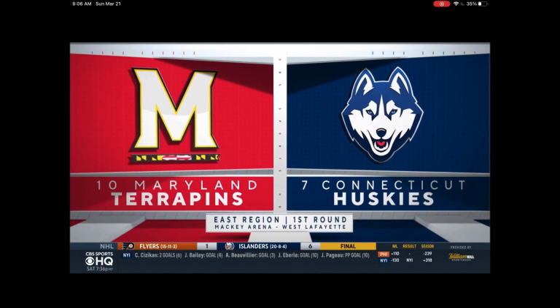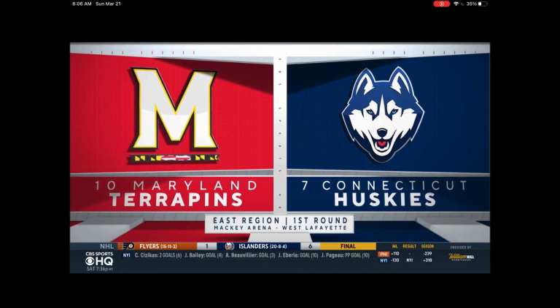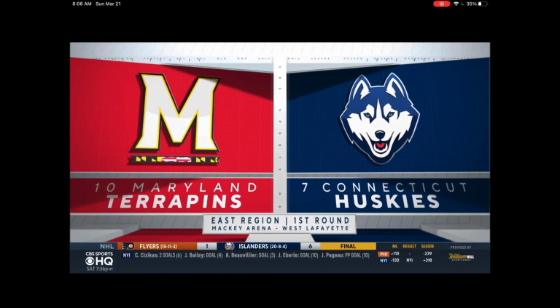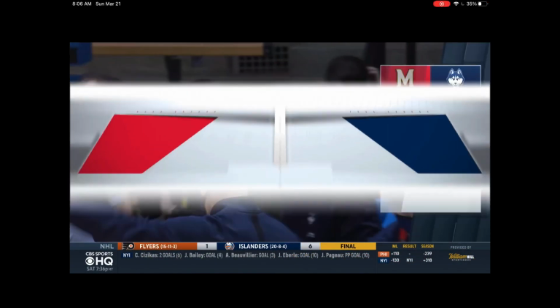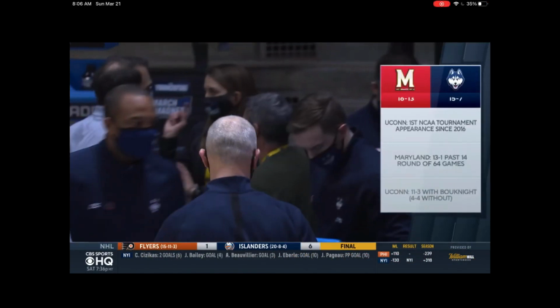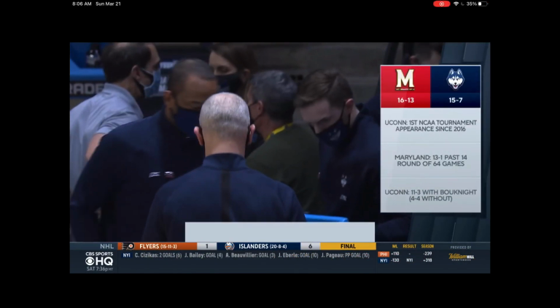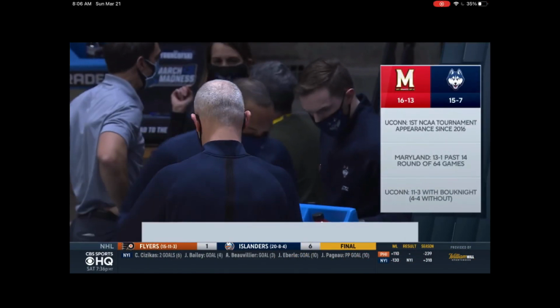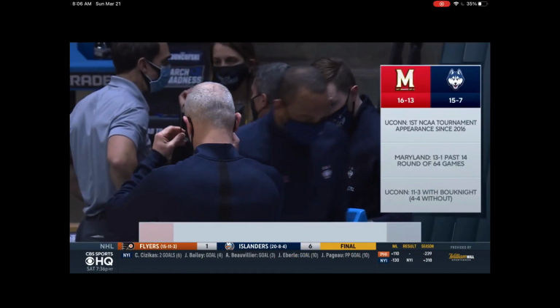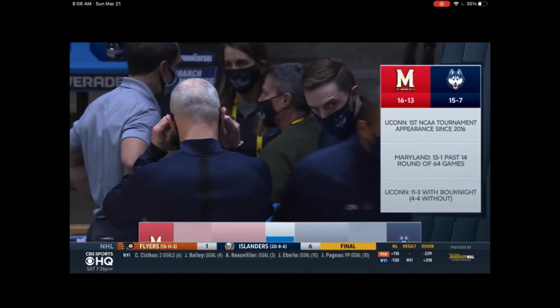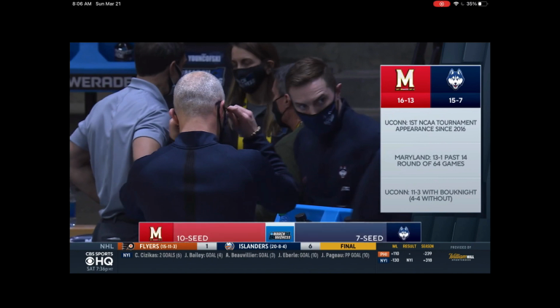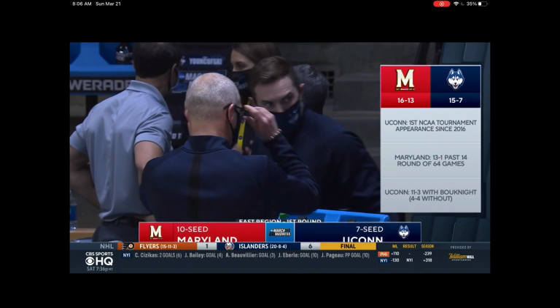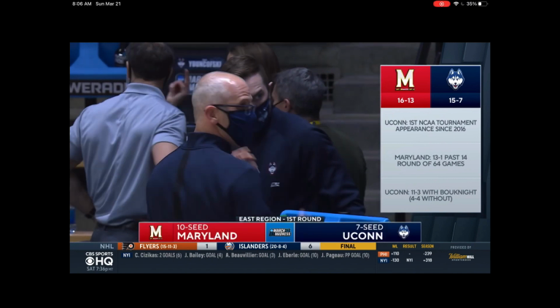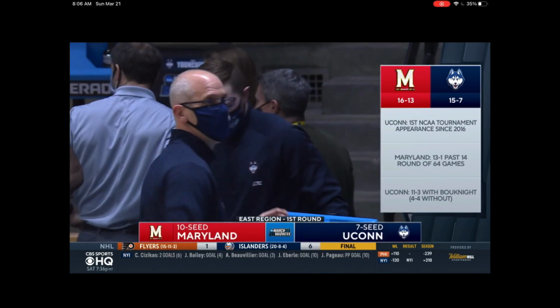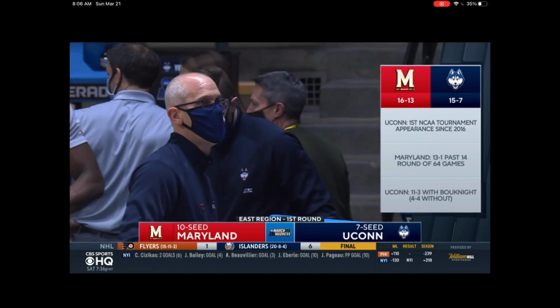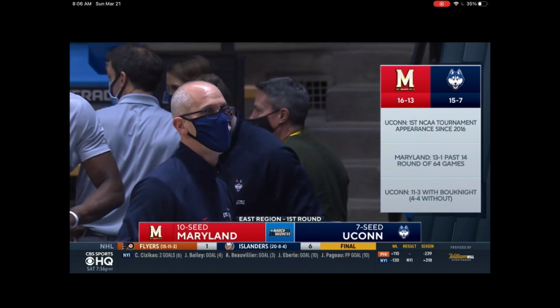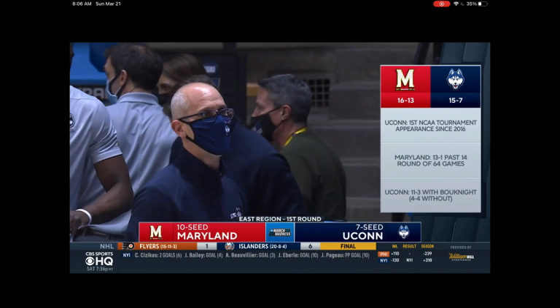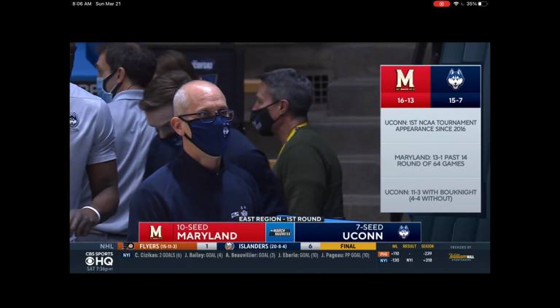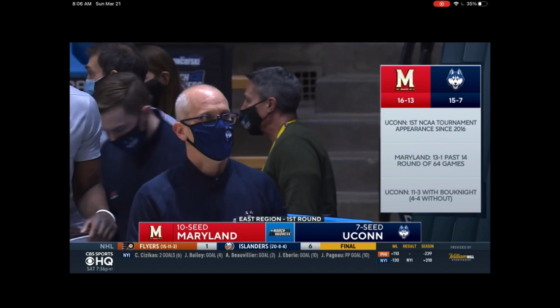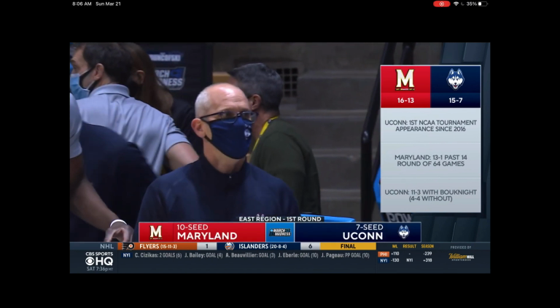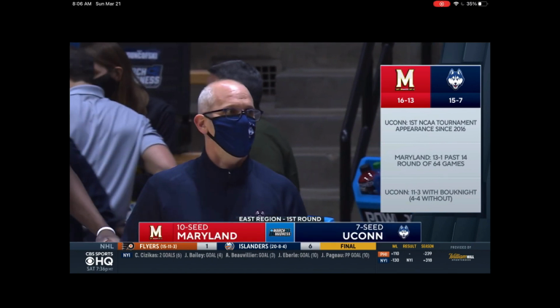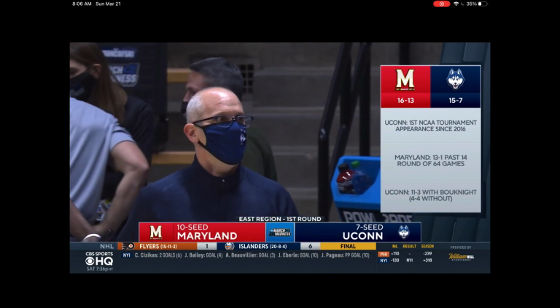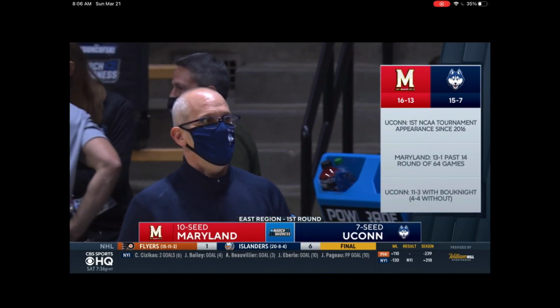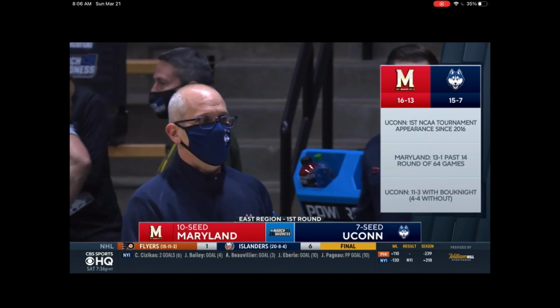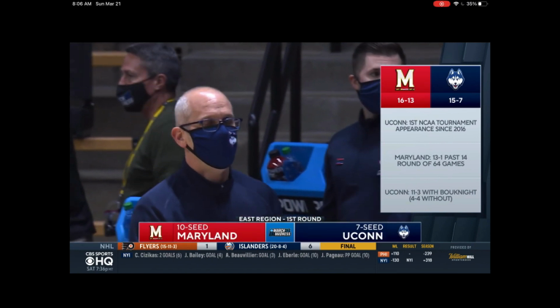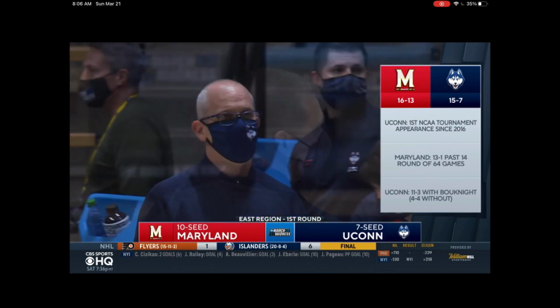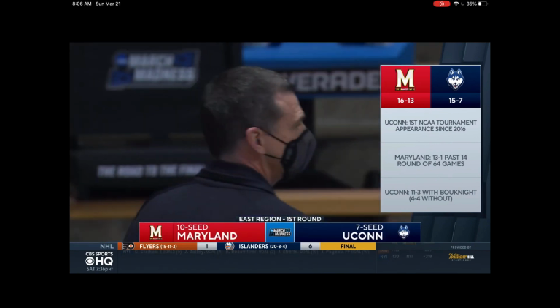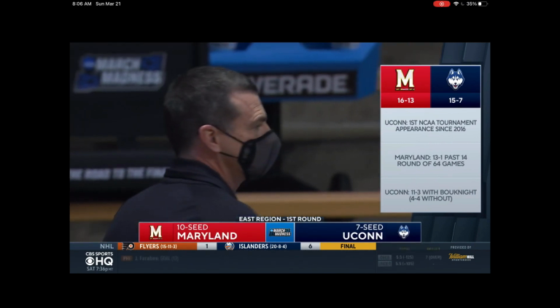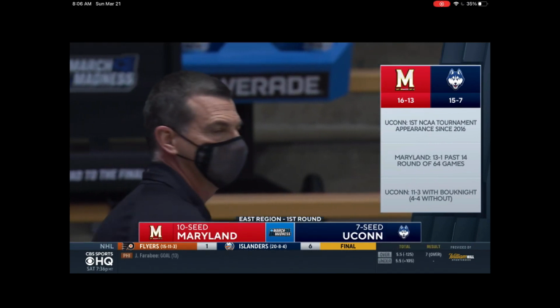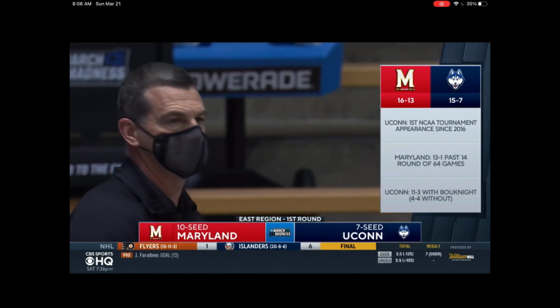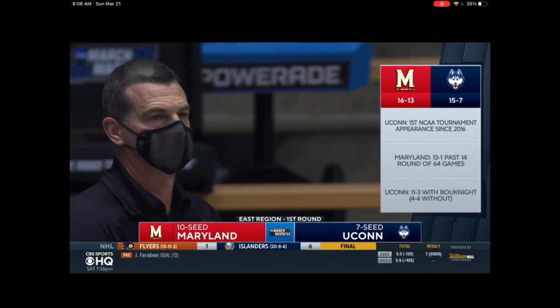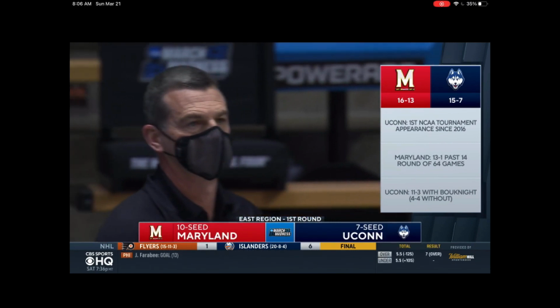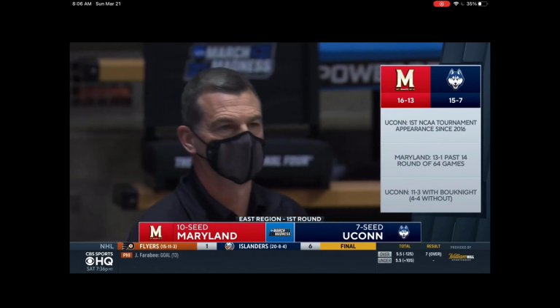Alright, so we got UConn vs Maryland highlights. 7 seed vs 10 seed — Maryland just a 10 seed.